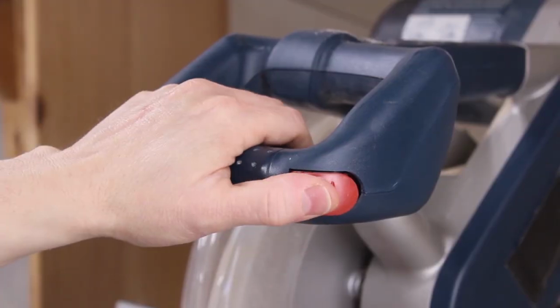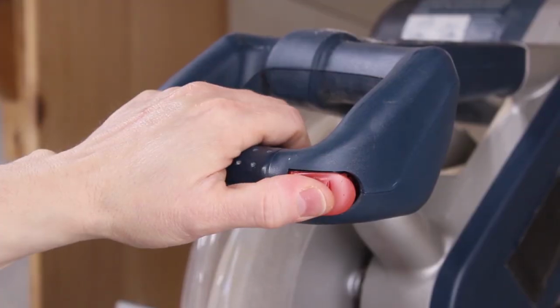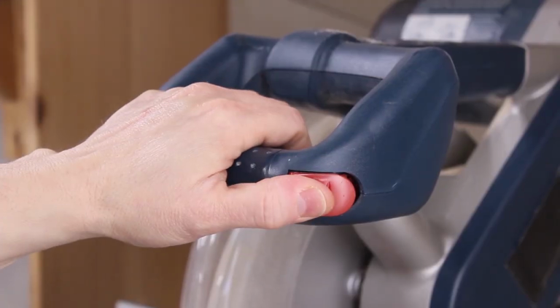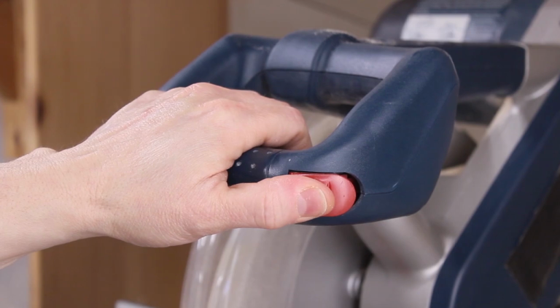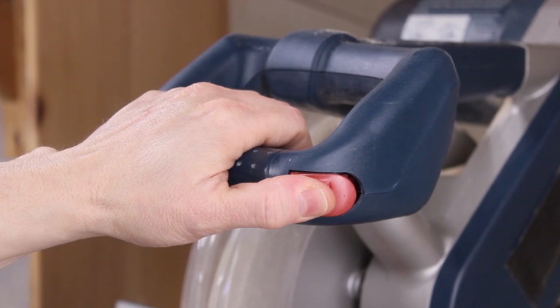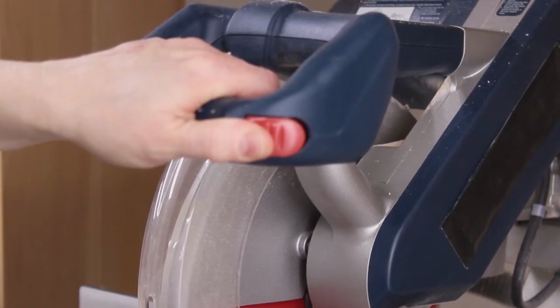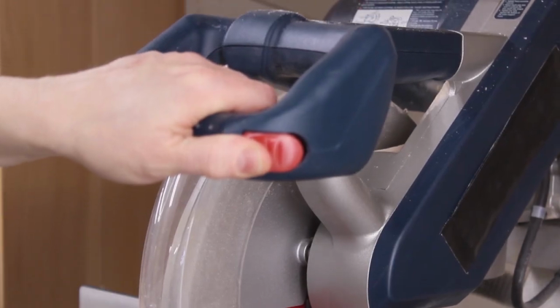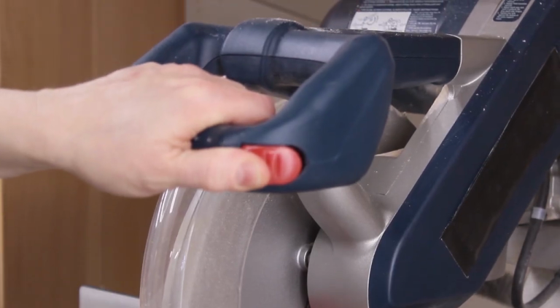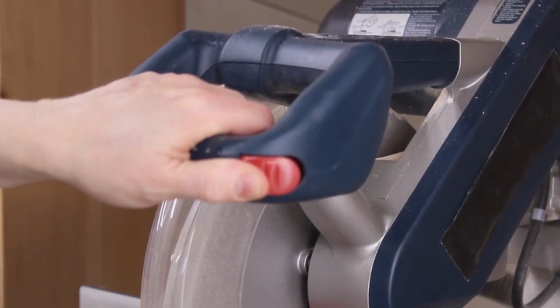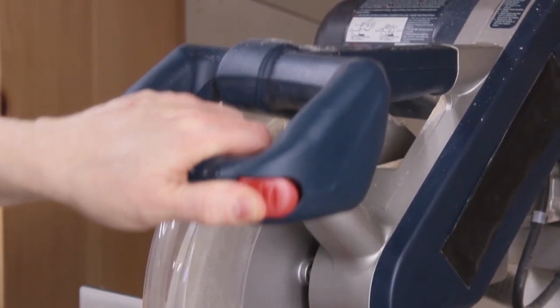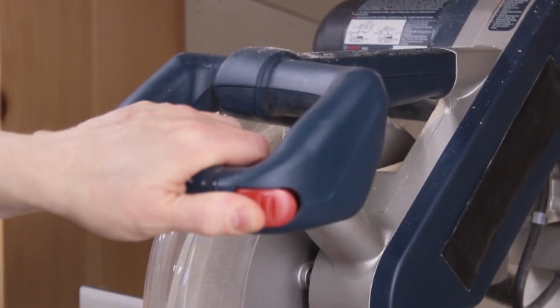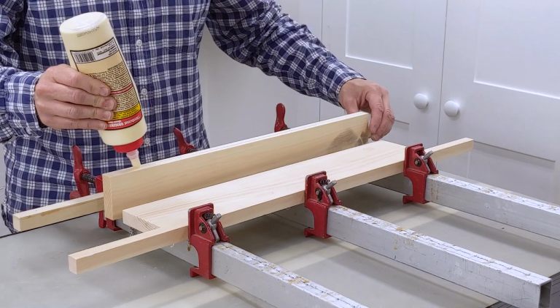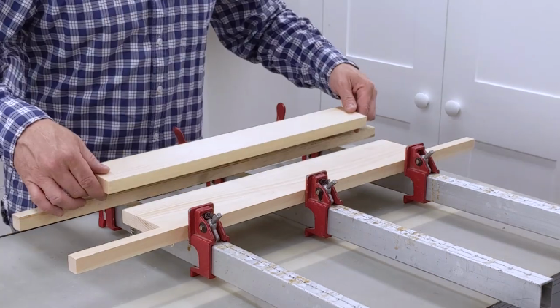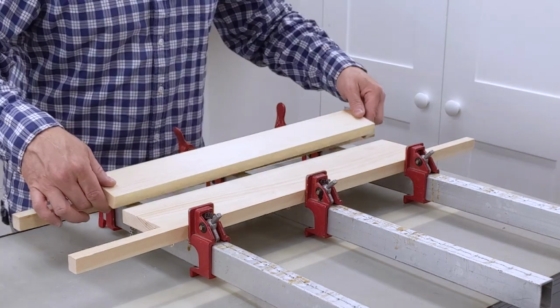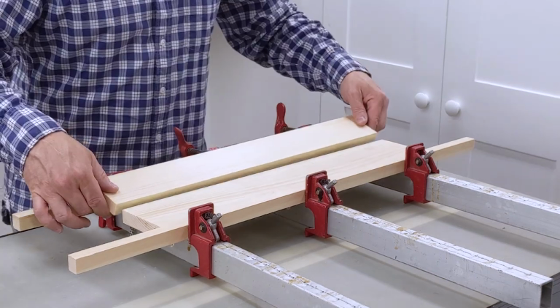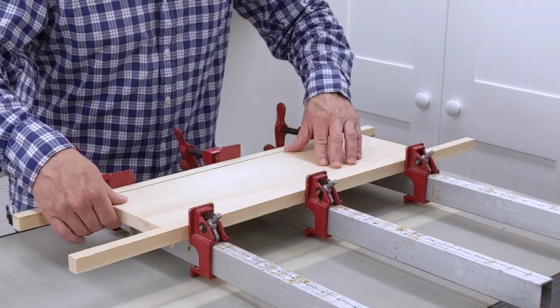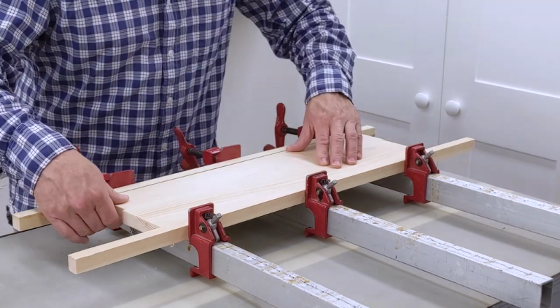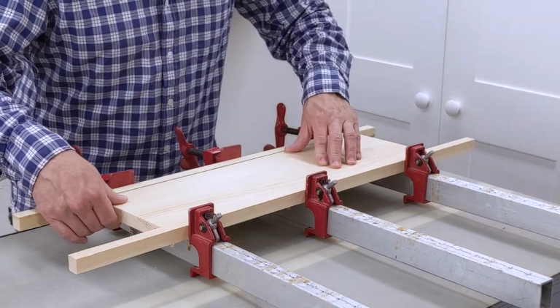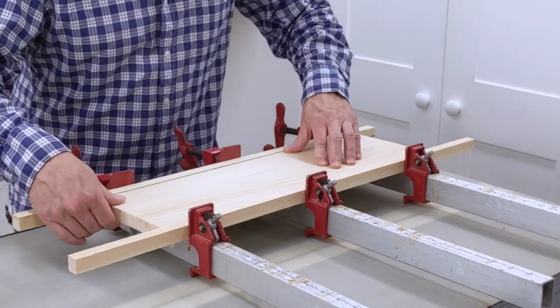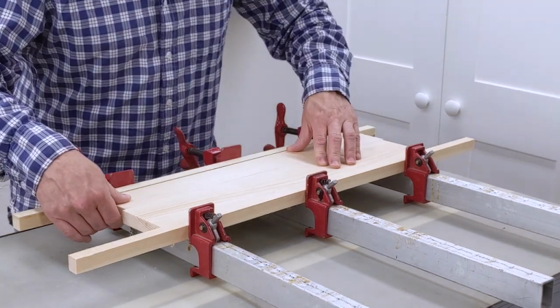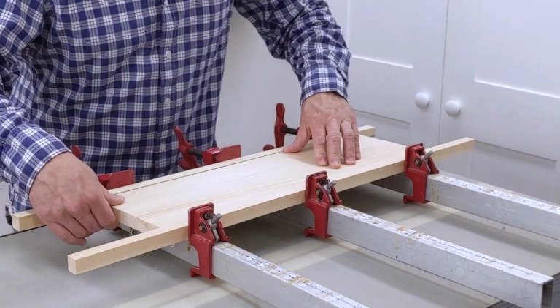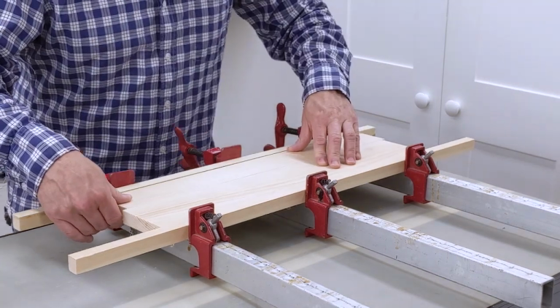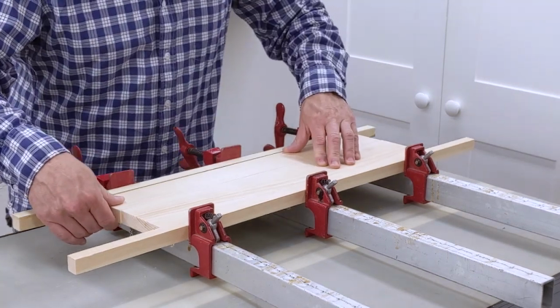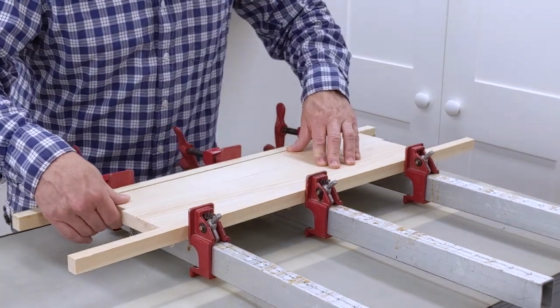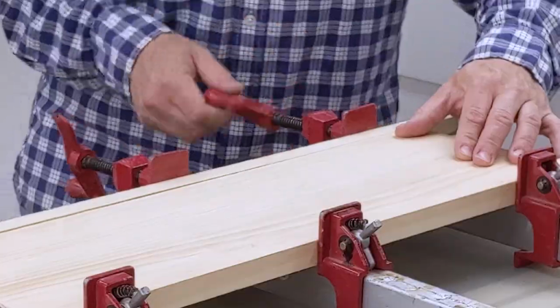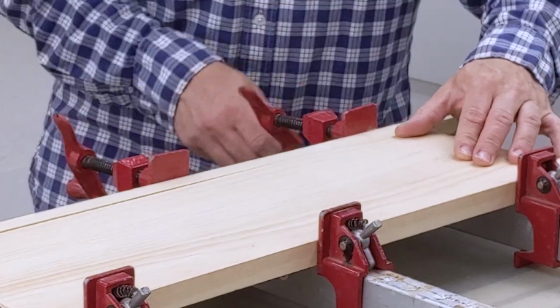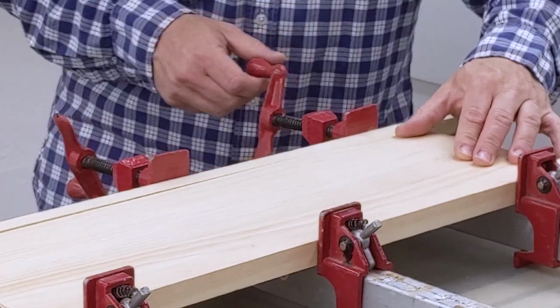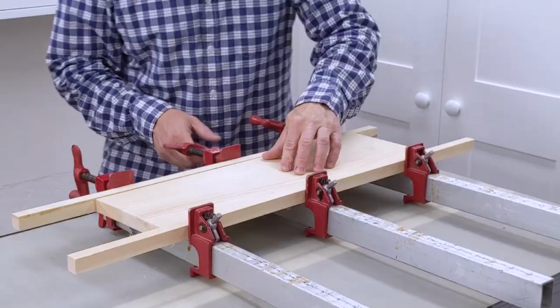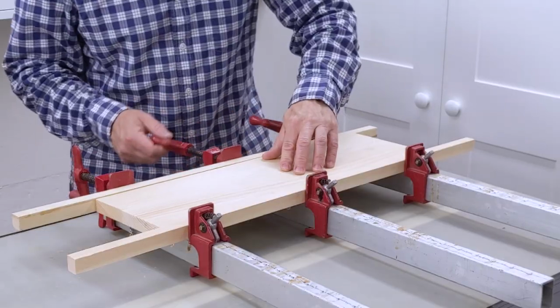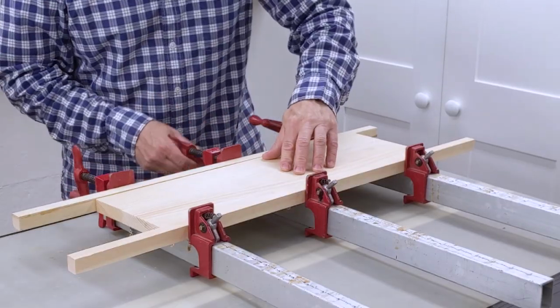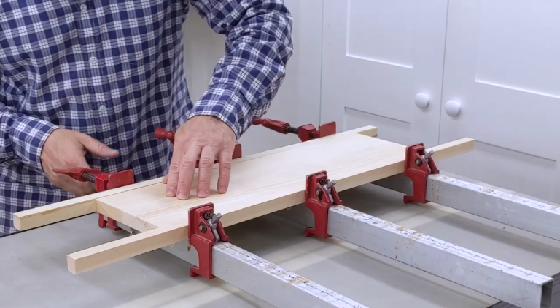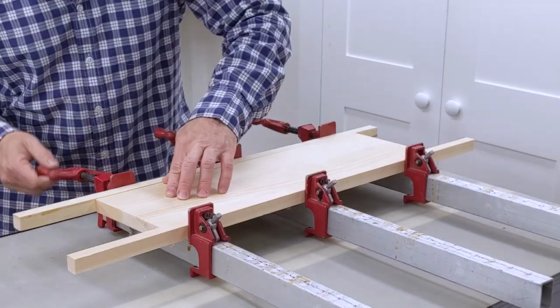First, I used the miter saw to cut the pieces for the top. Moving the pieces back and forth helps to spread the glue and creates a good bond between the pieces.